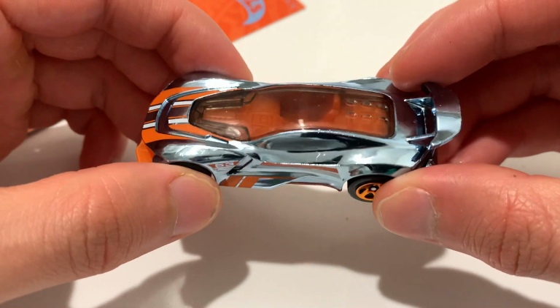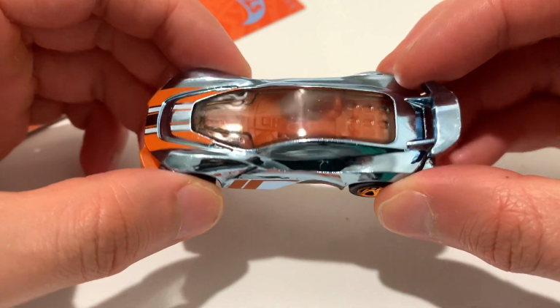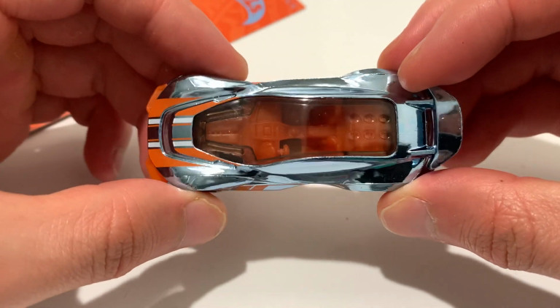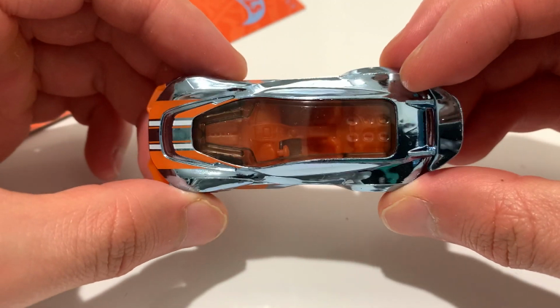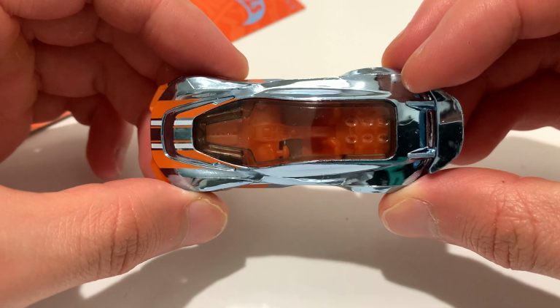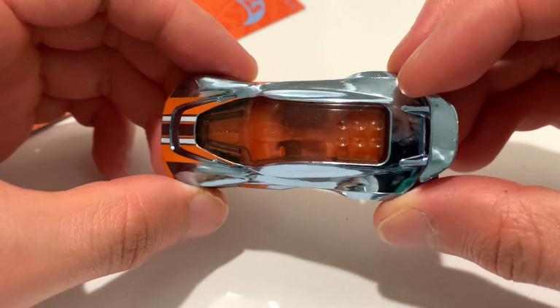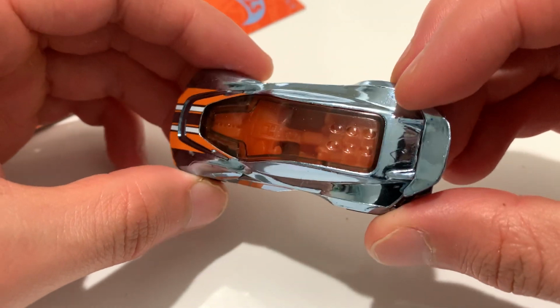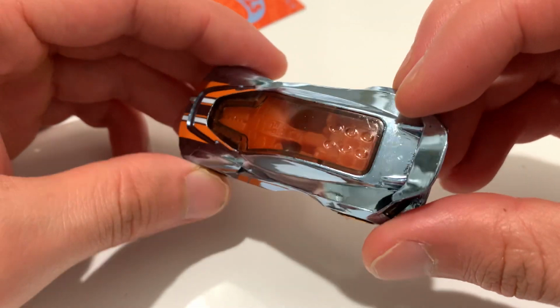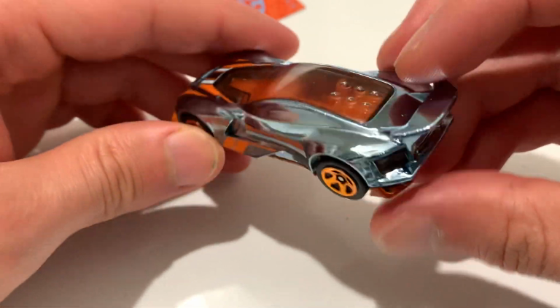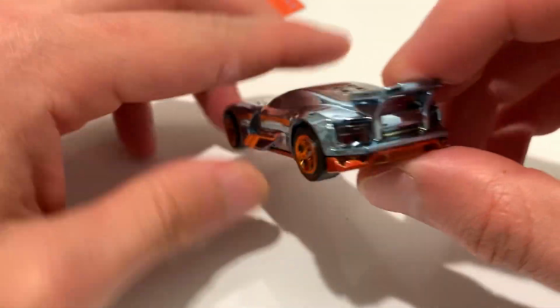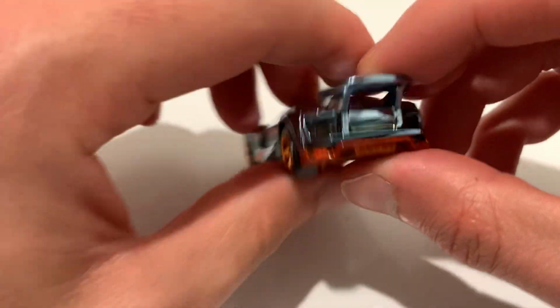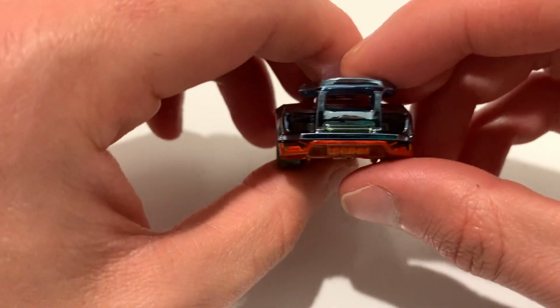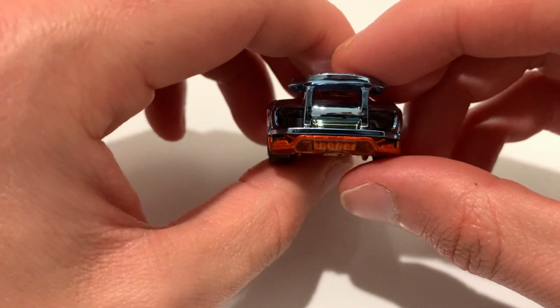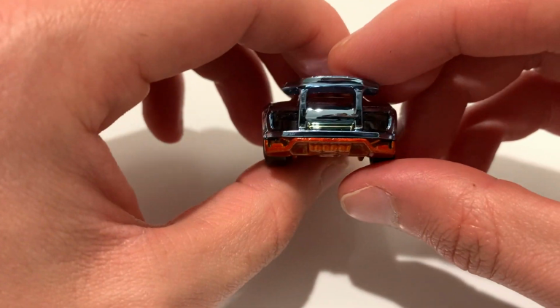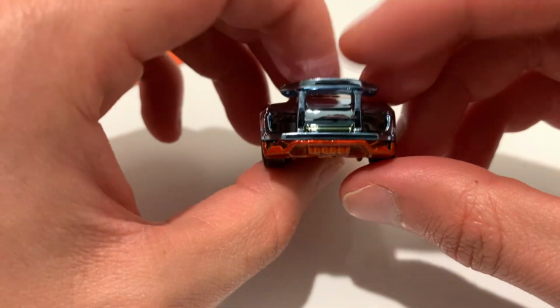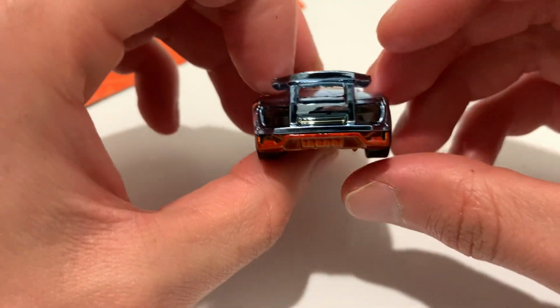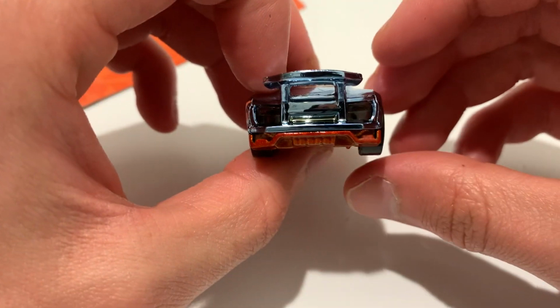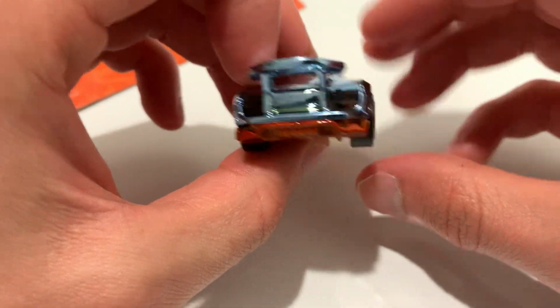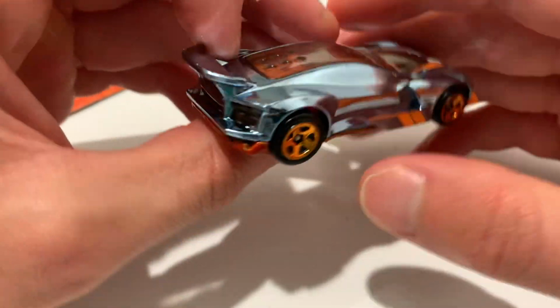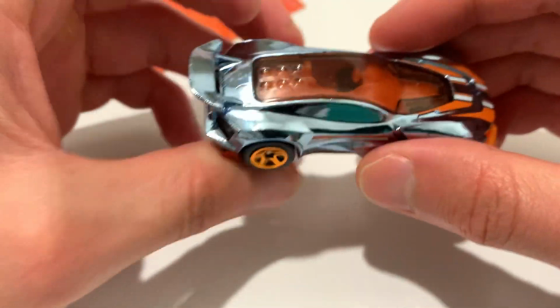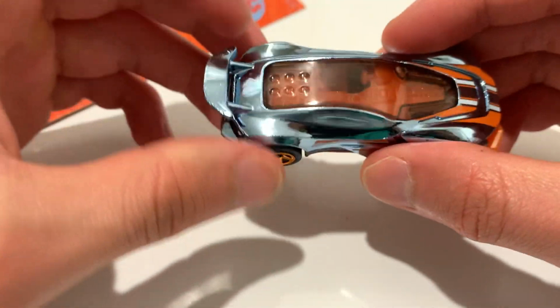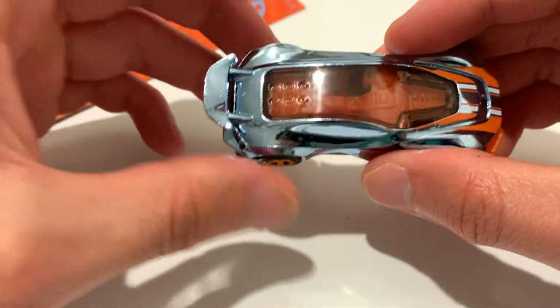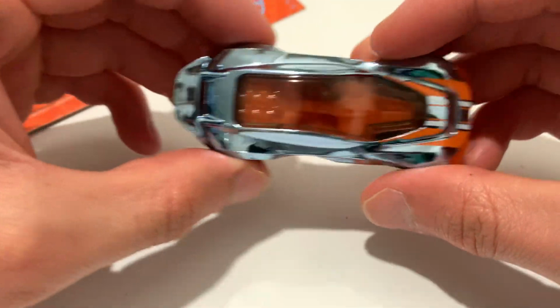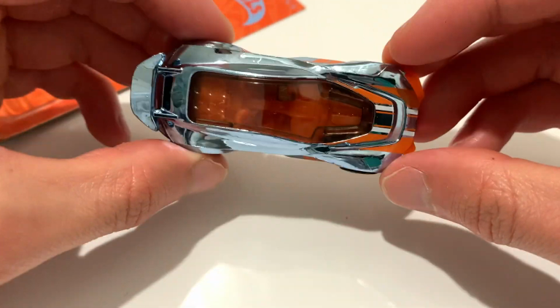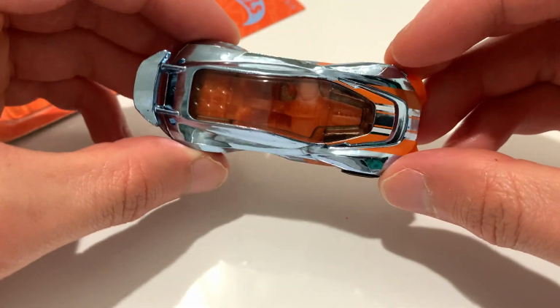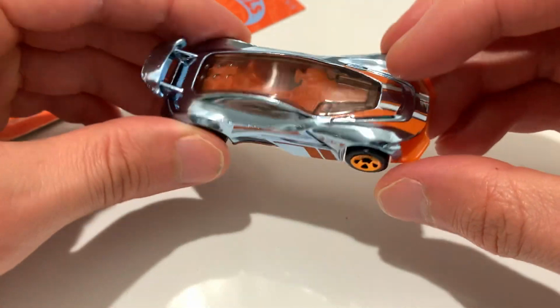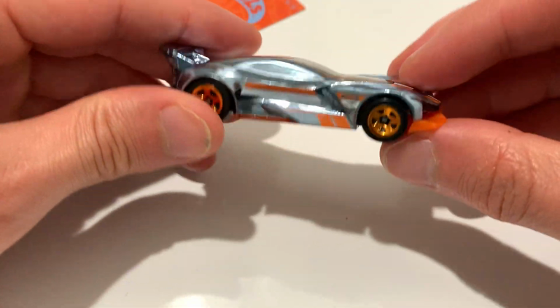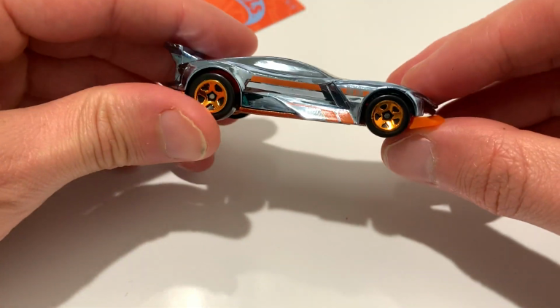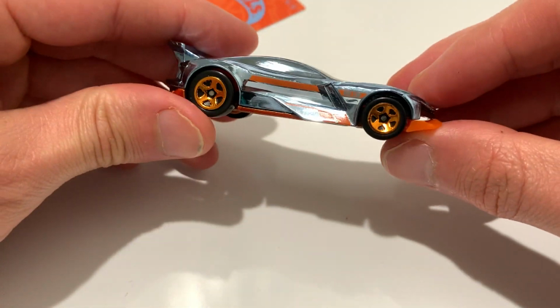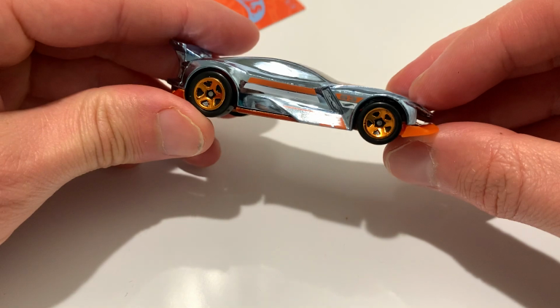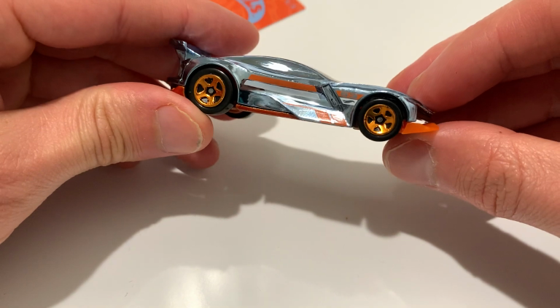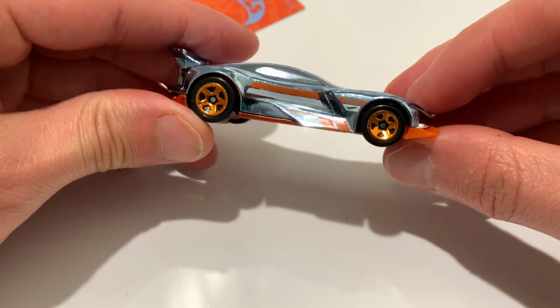It's very shiny. You can see the interior very nicely. The plastic body is probably molded into the casting.